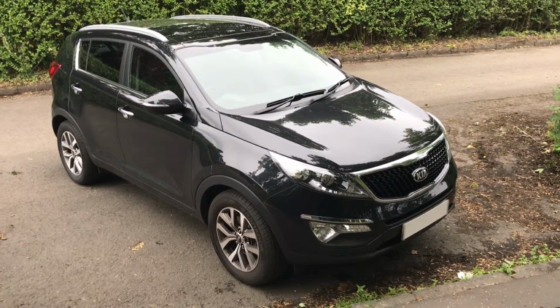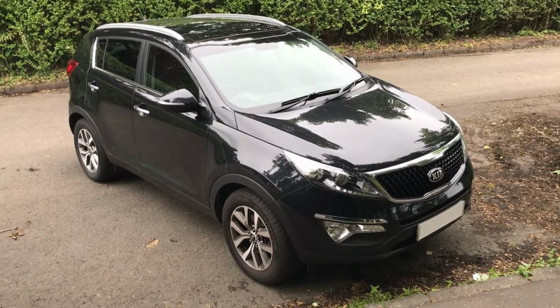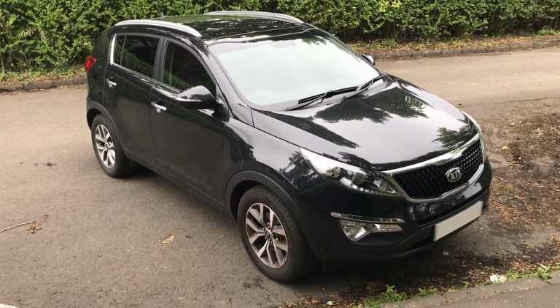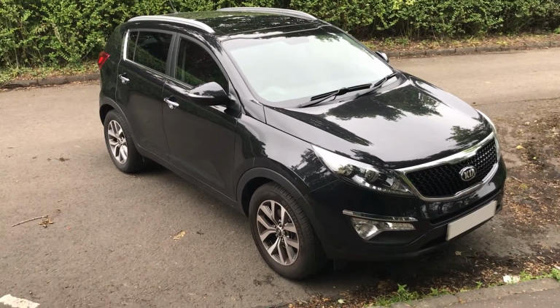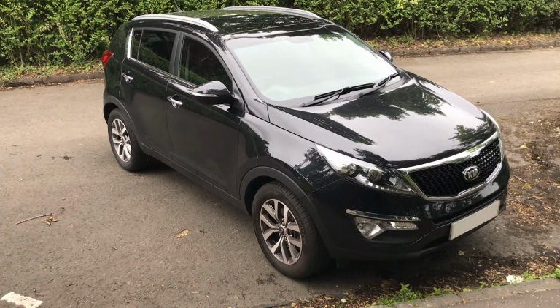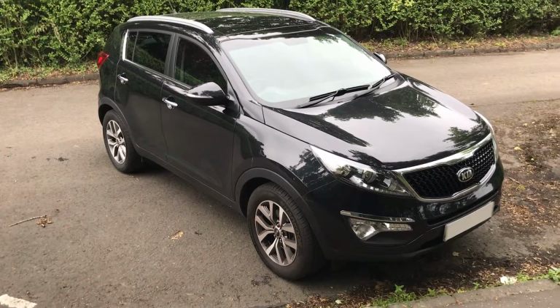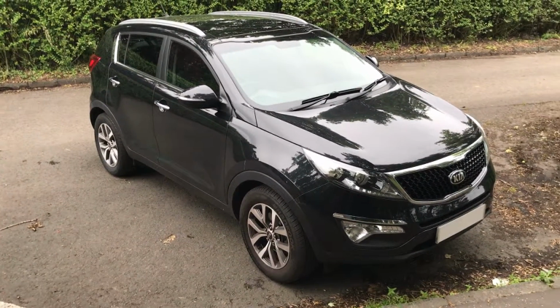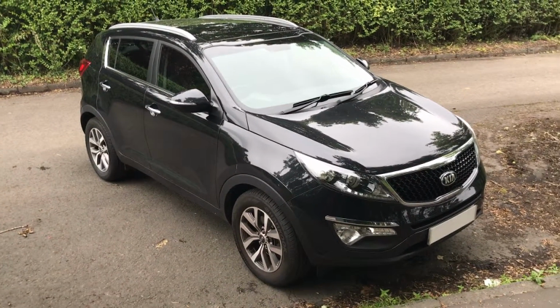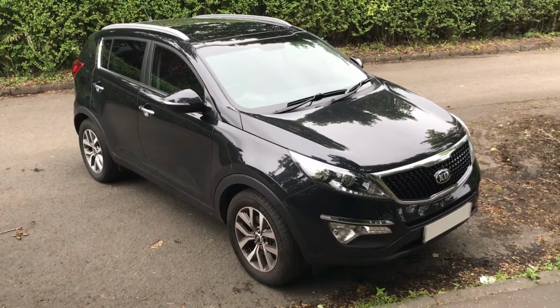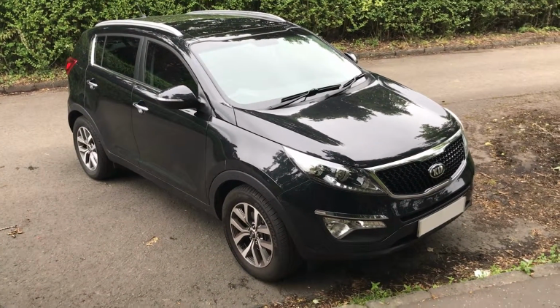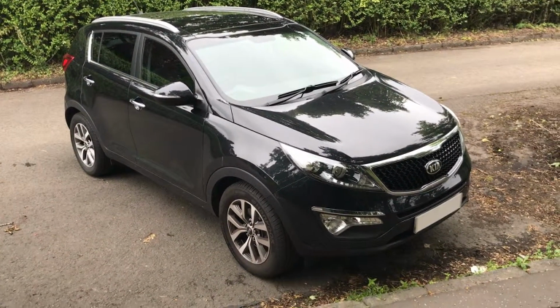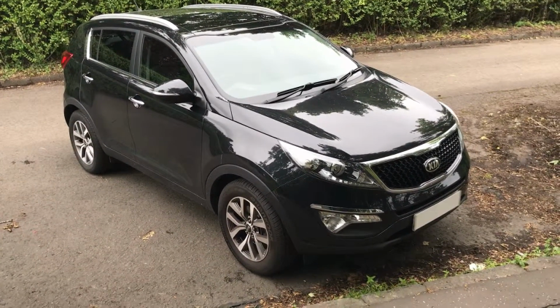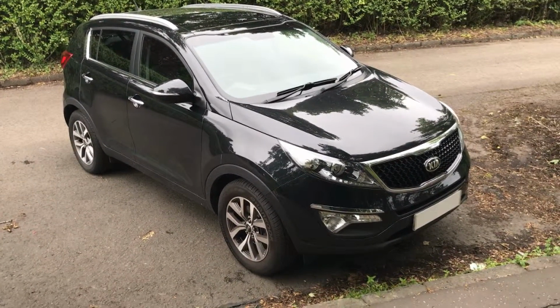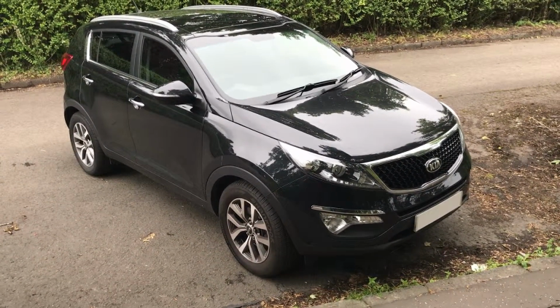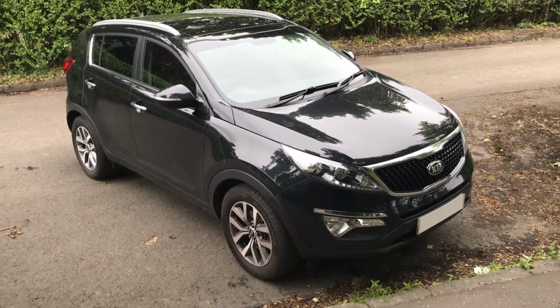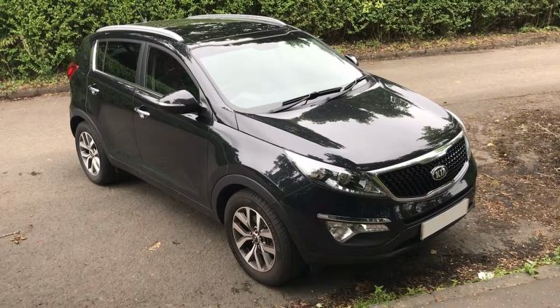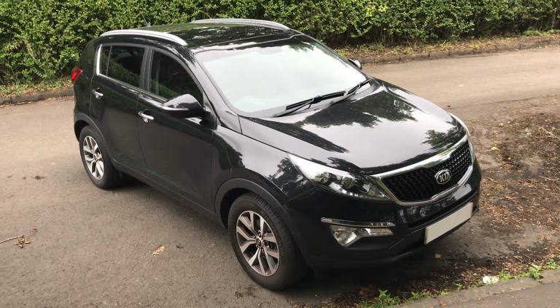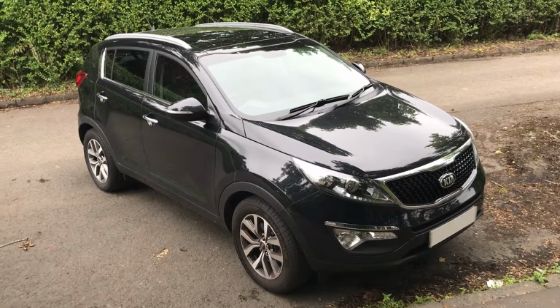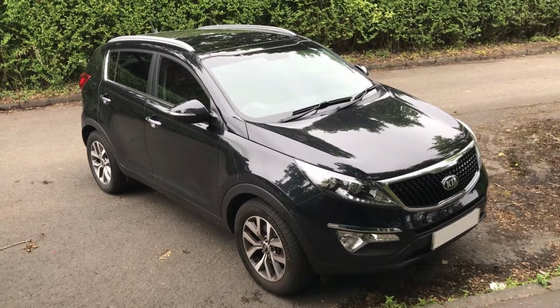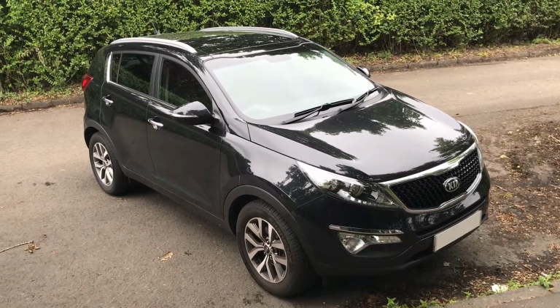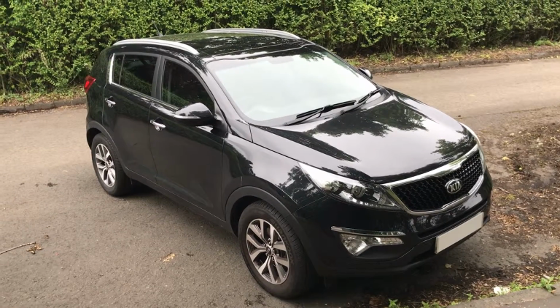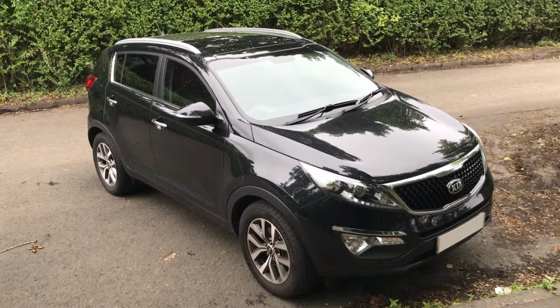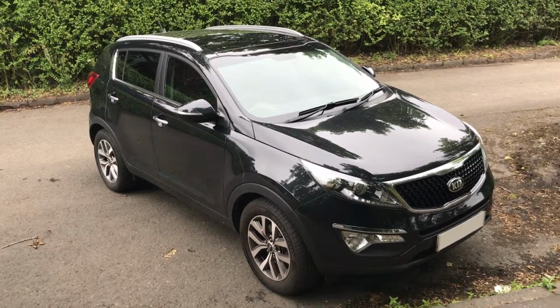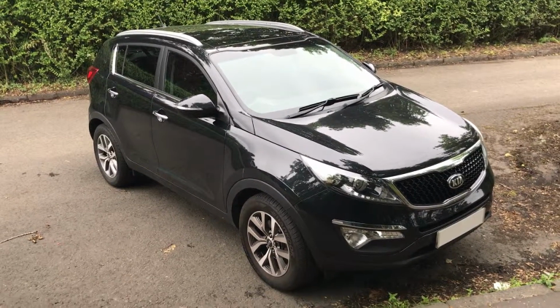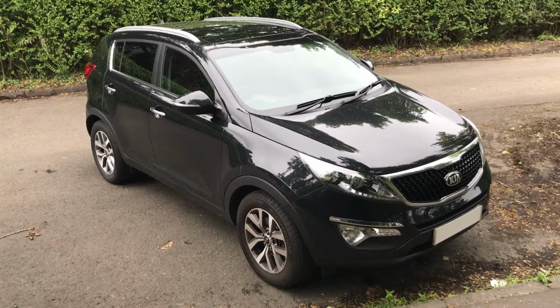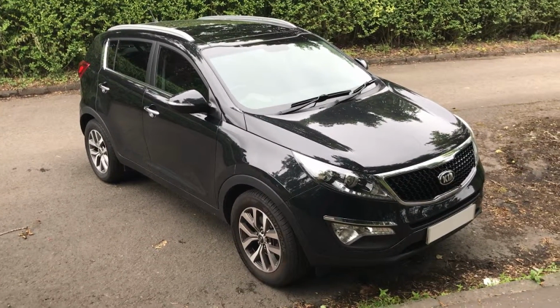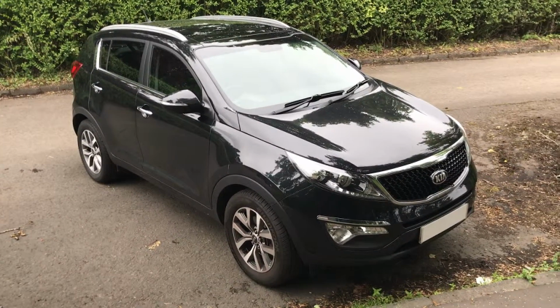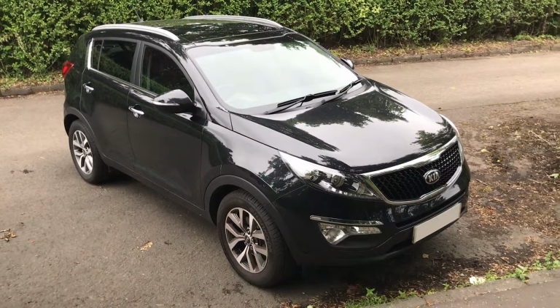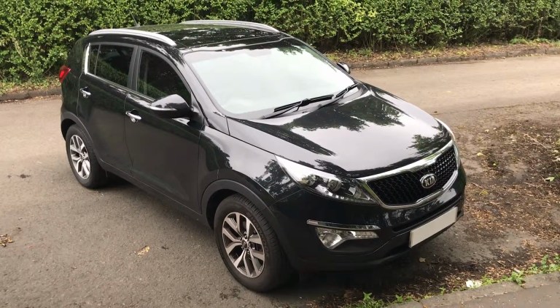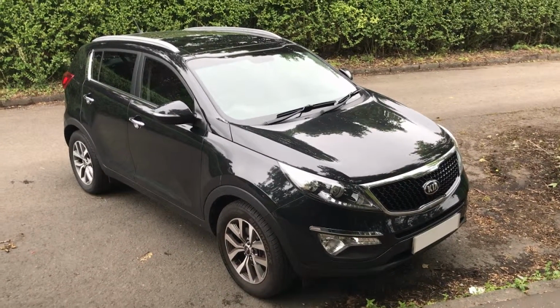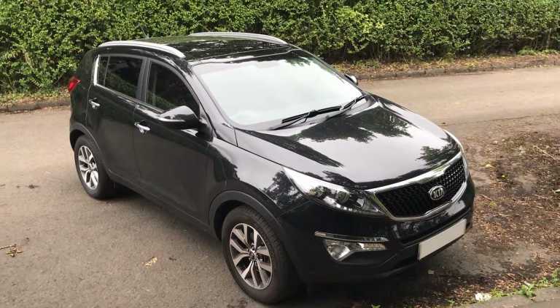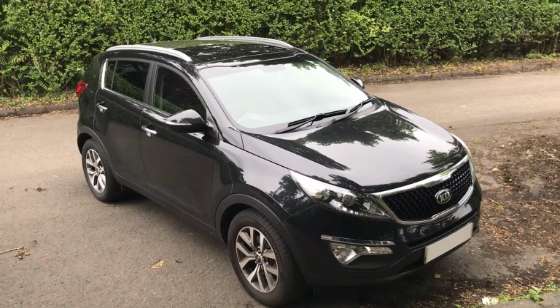Hi, welcome to Starland Kia here at Phoenix. I'm going to do a short video presentation of this Kia Sportage petrol, and to show some car features.